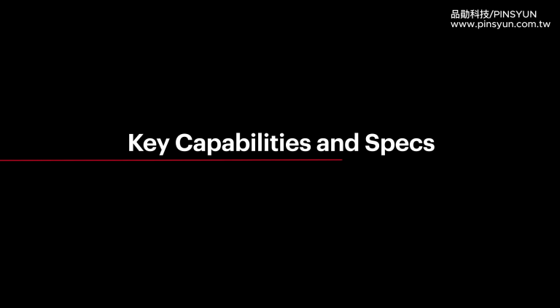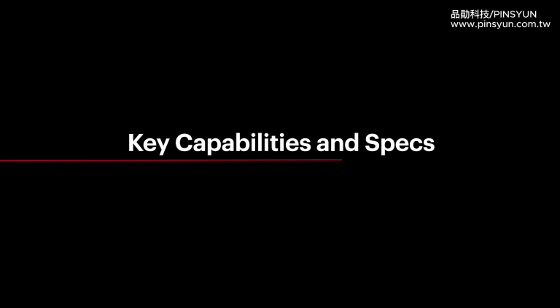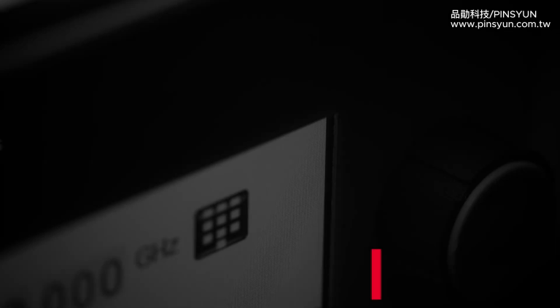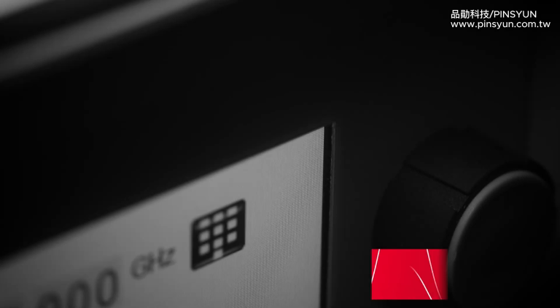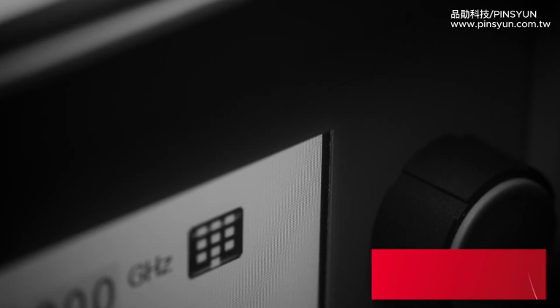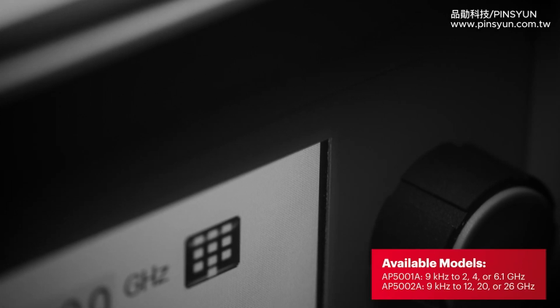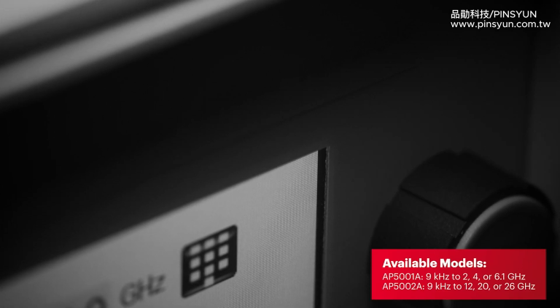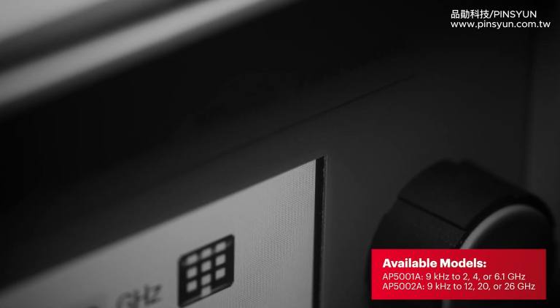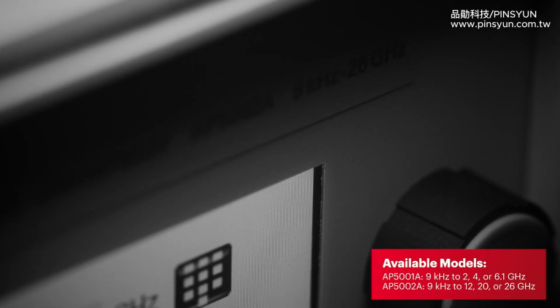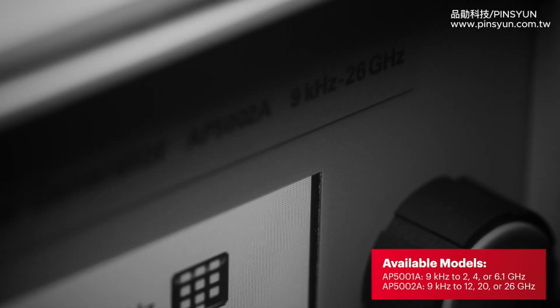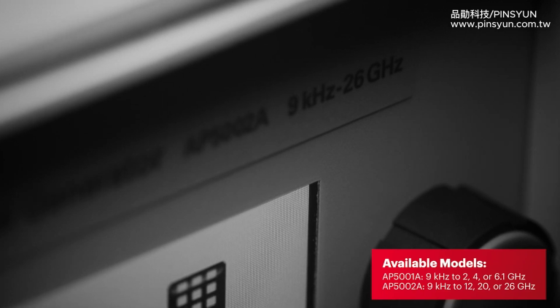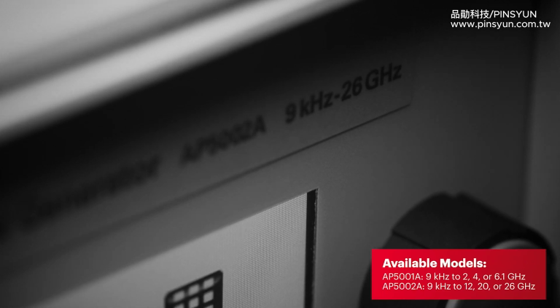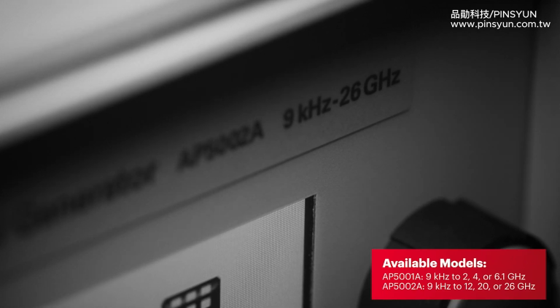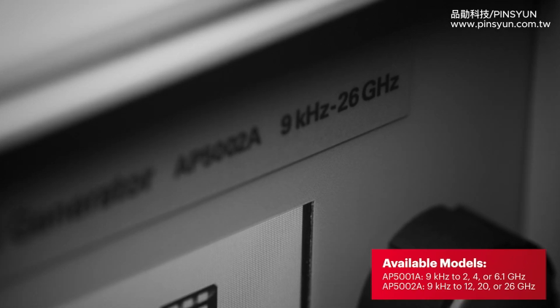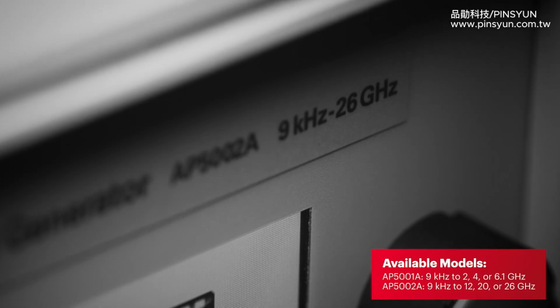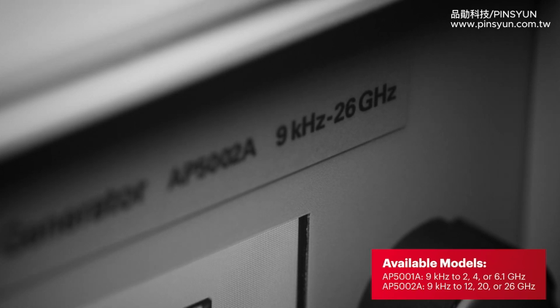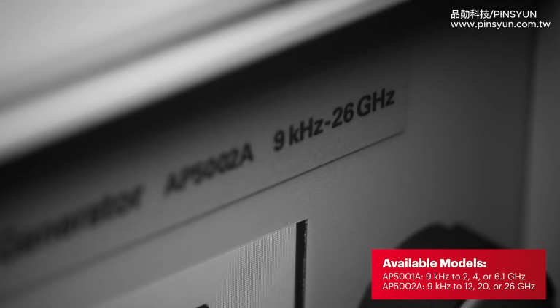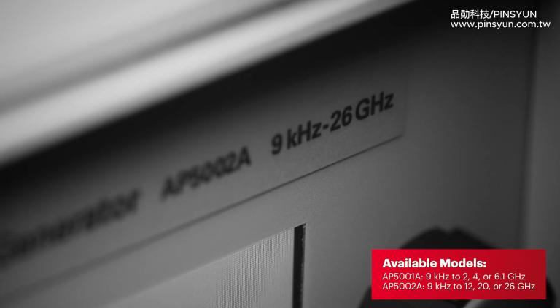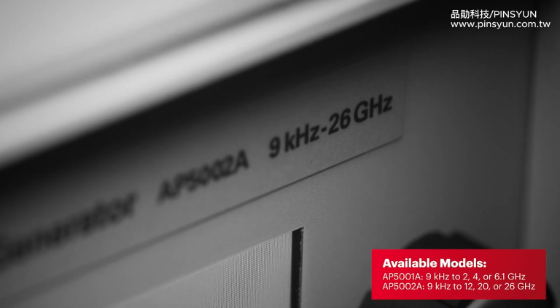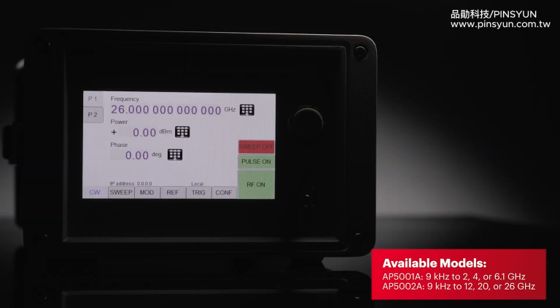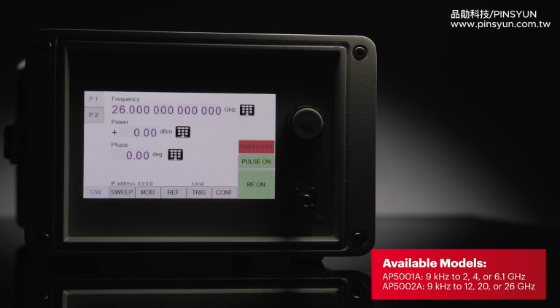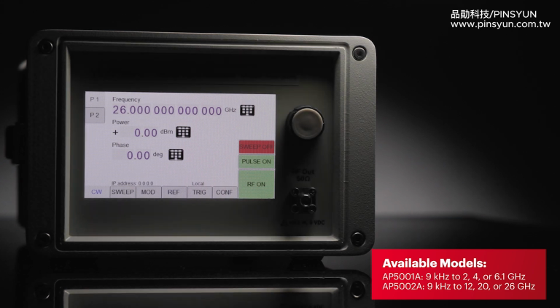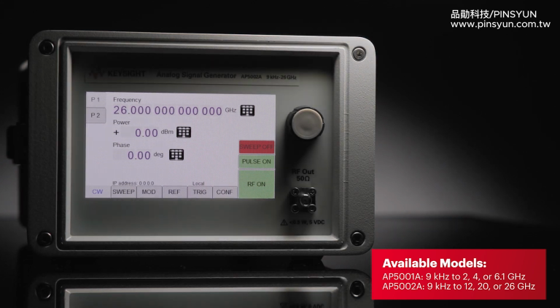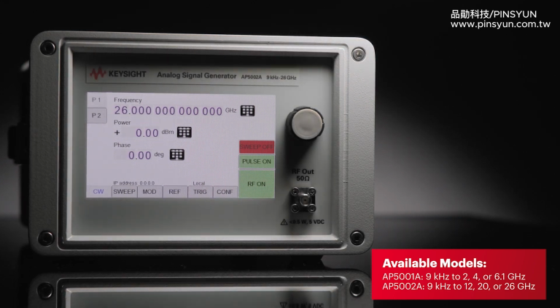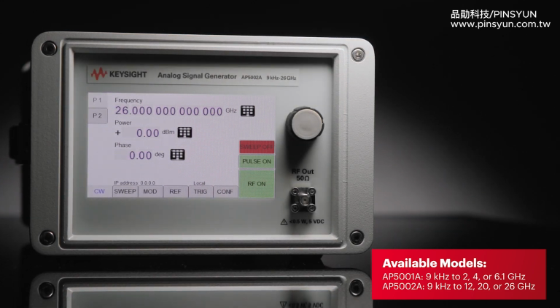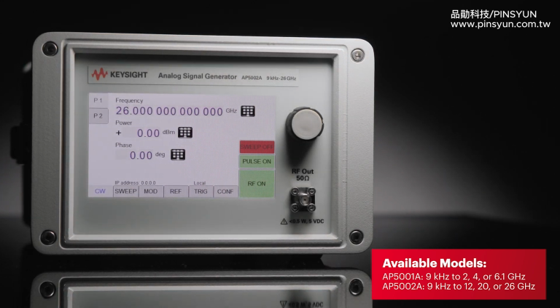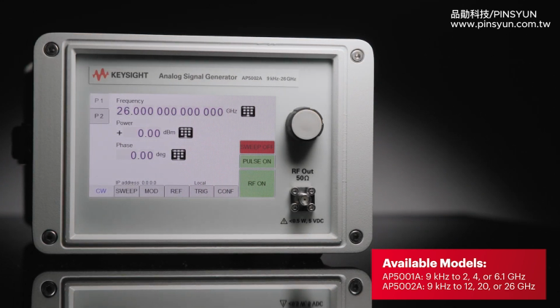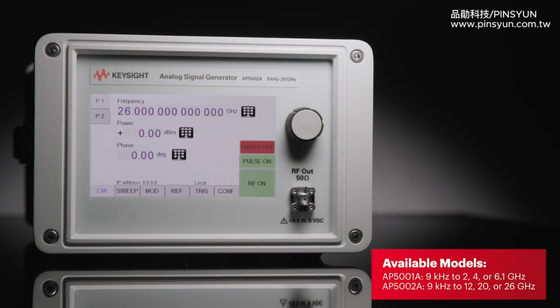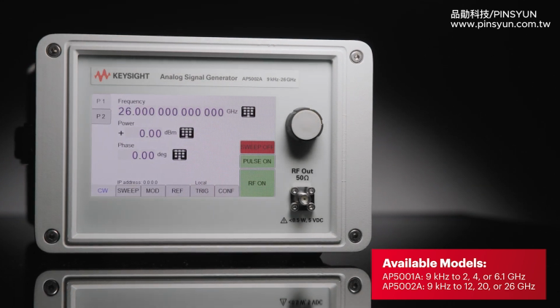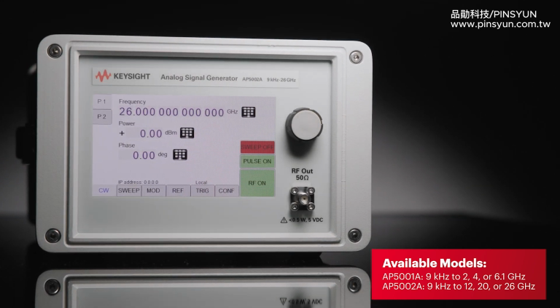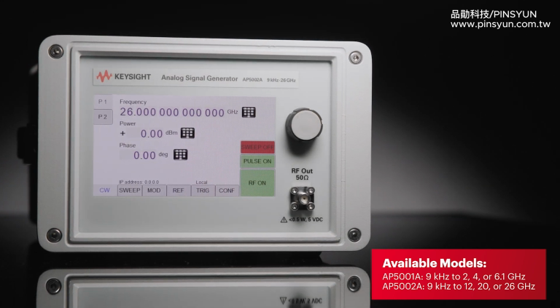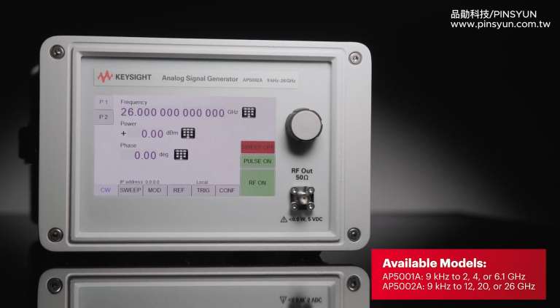6.1 GHz and 26 GHz models are available. Both models share the same form factor and interface.